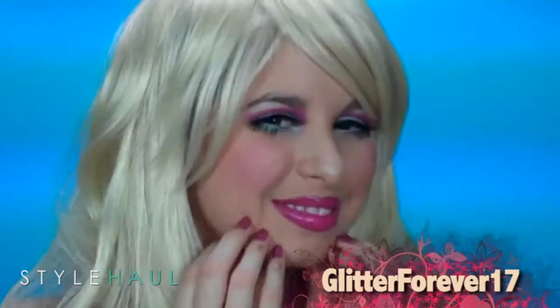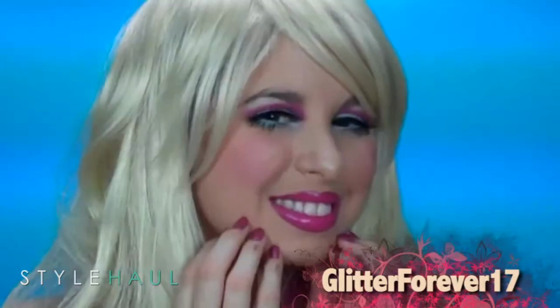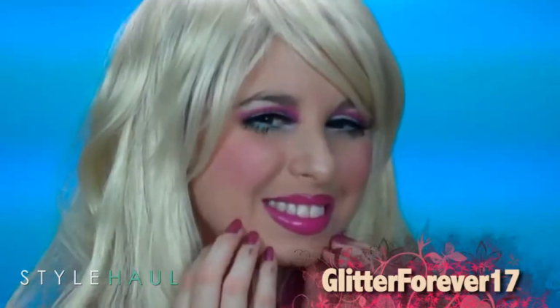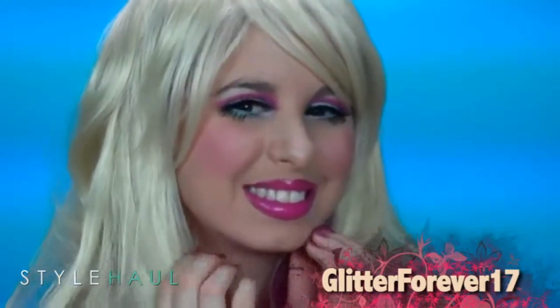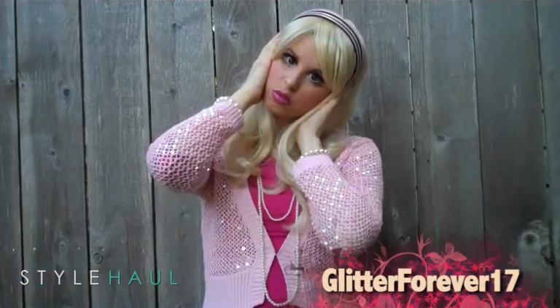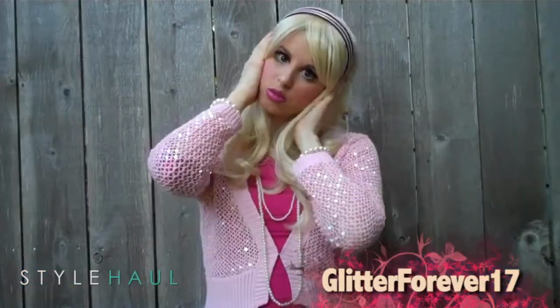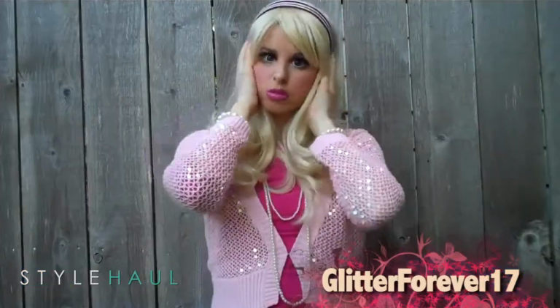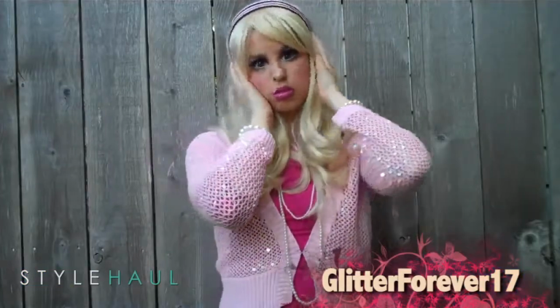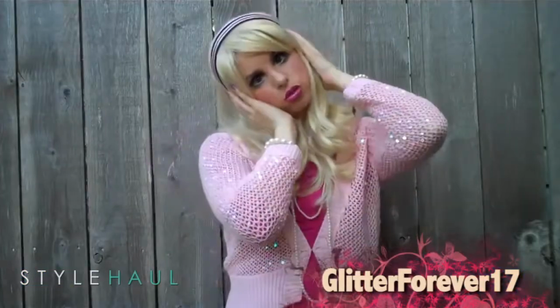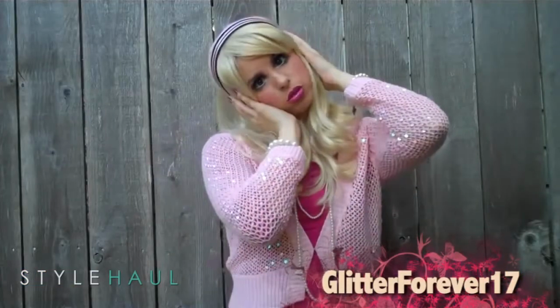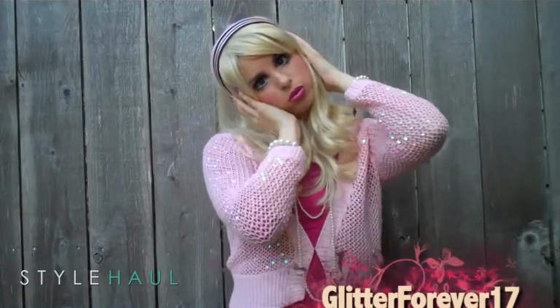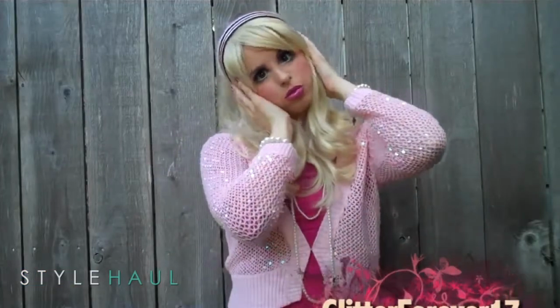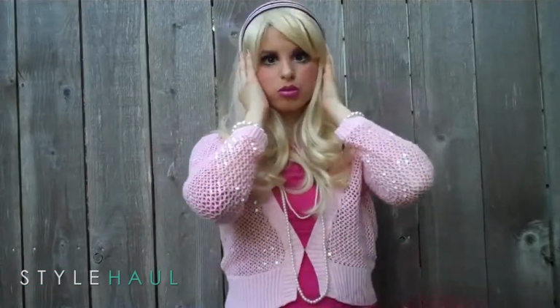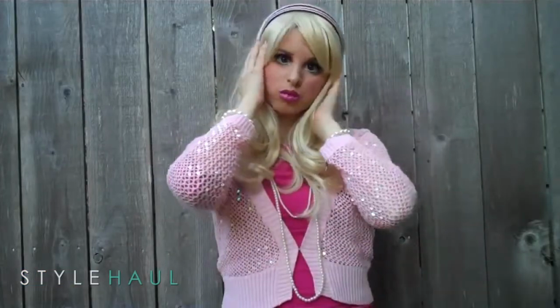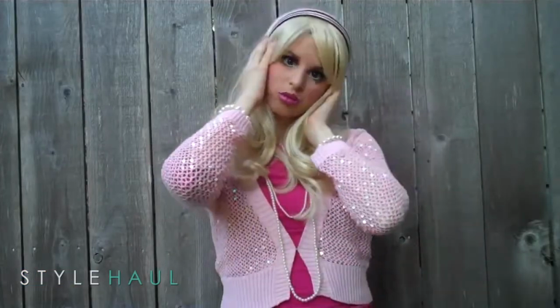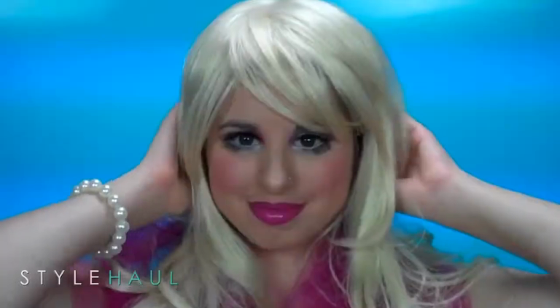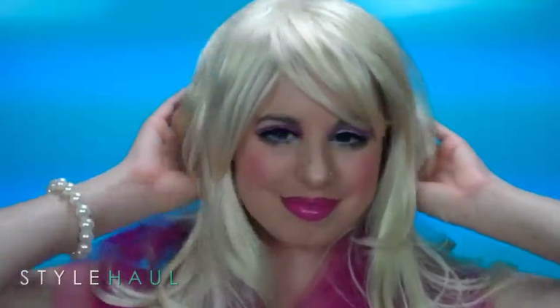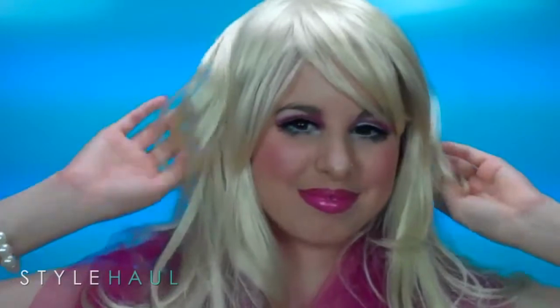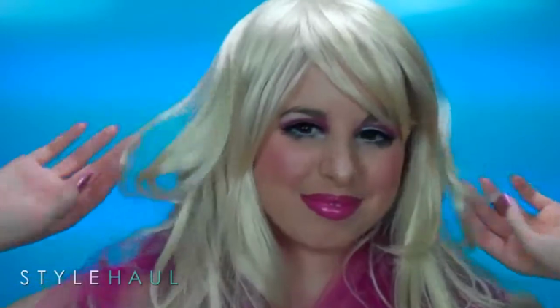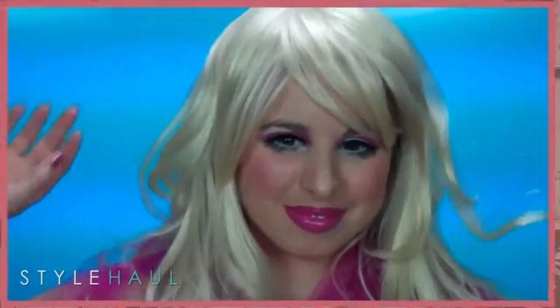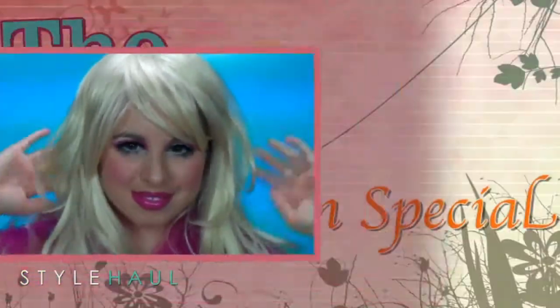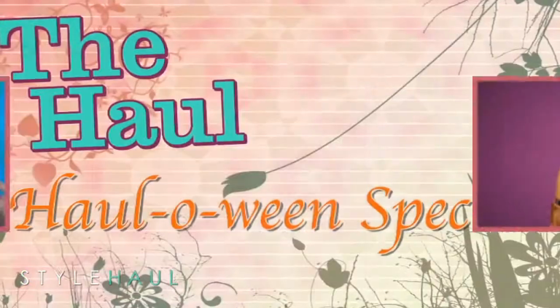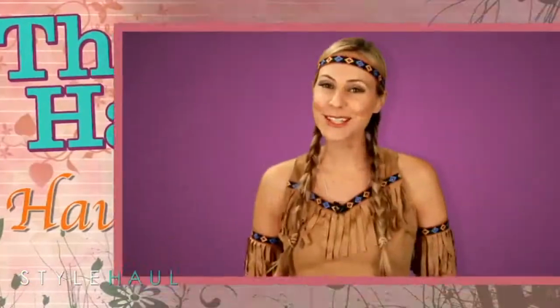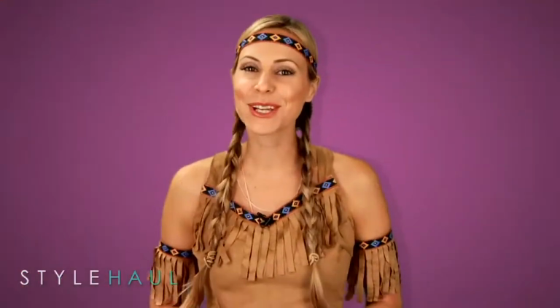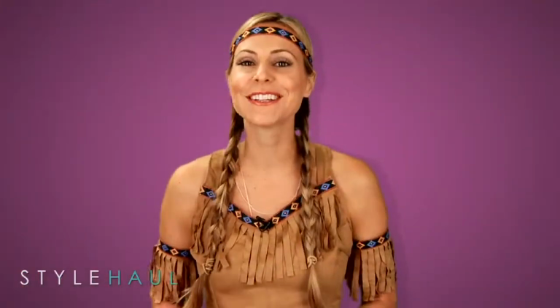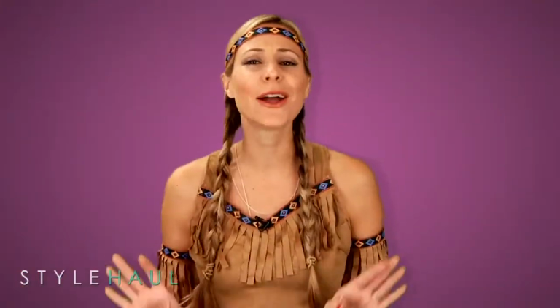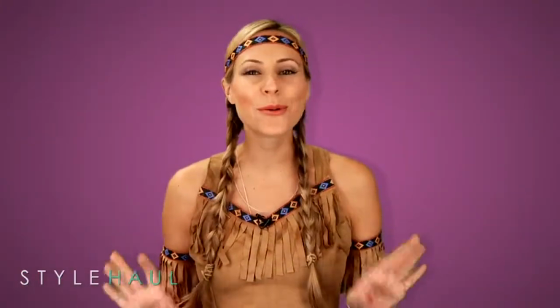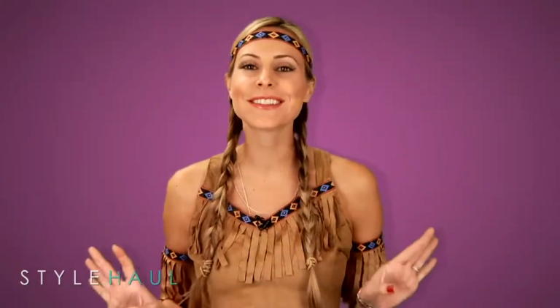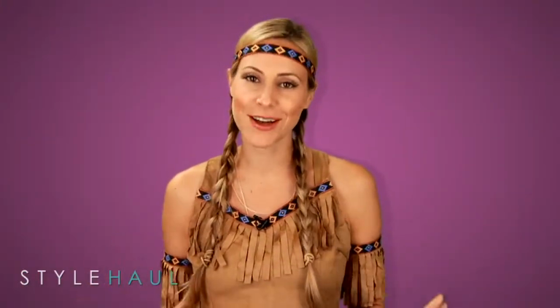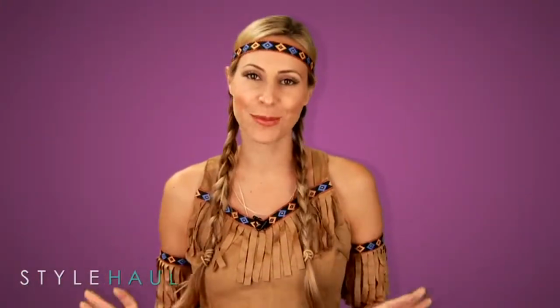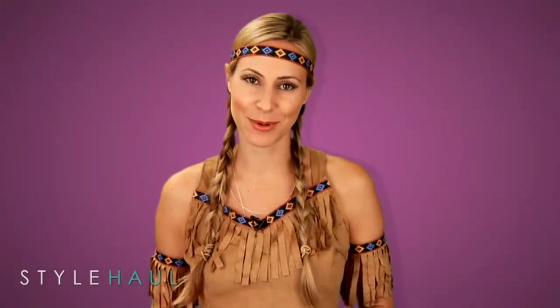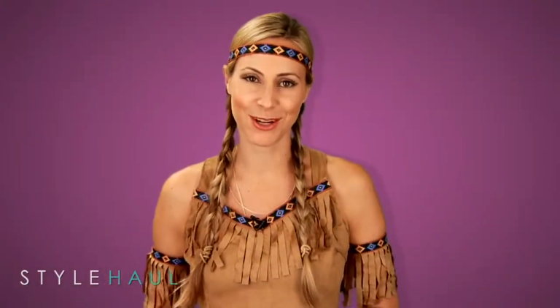I hope y'all enjoyed watching me Barbie-fy myself. Thank you all so much for watching. Thanks, Brie Lynn. I always love a Barbie look.